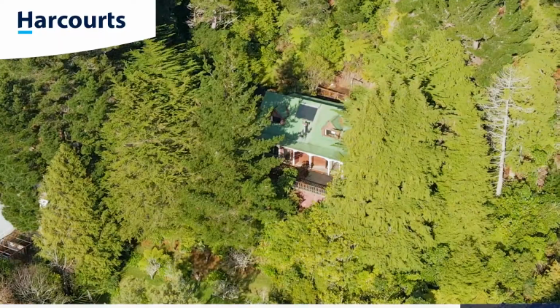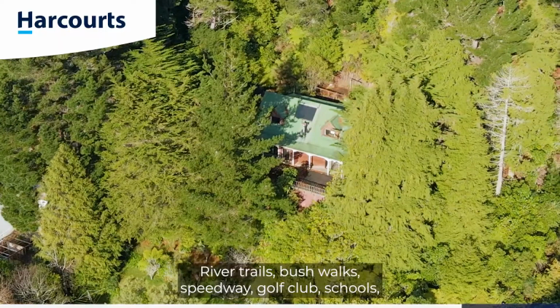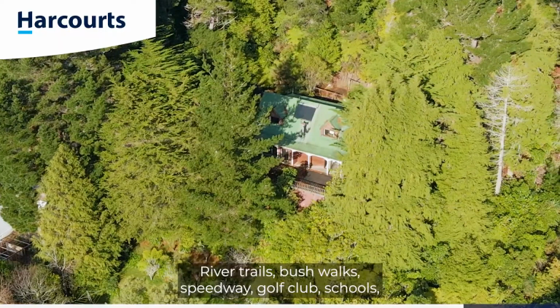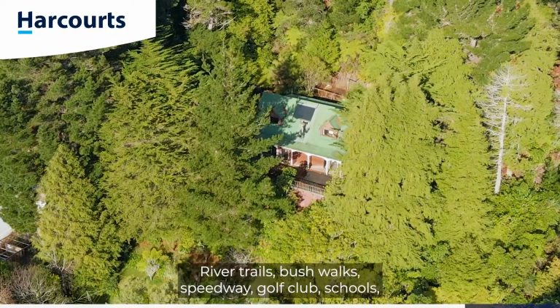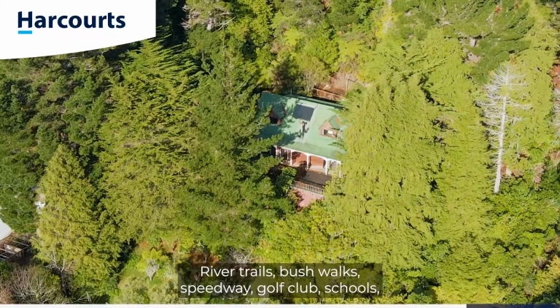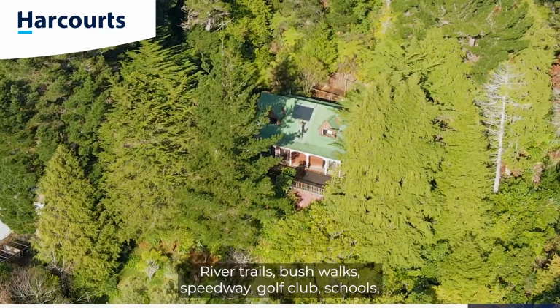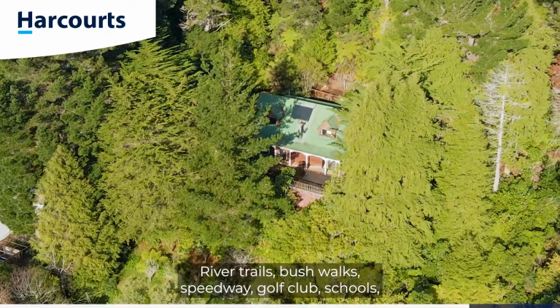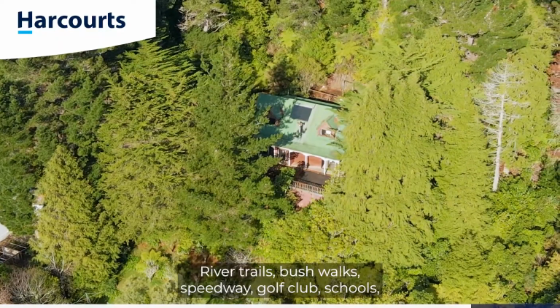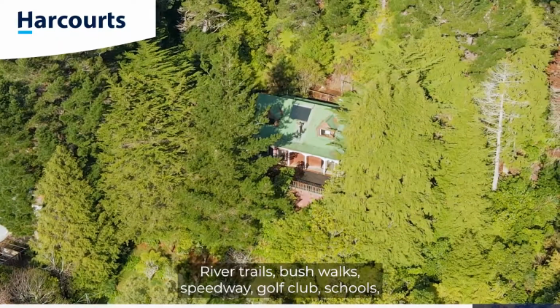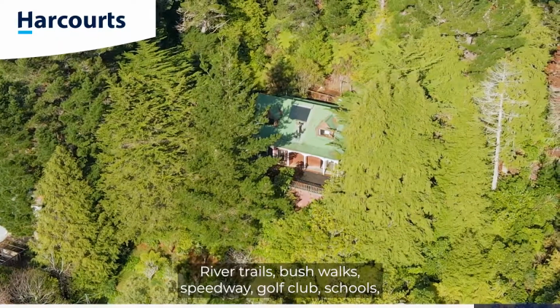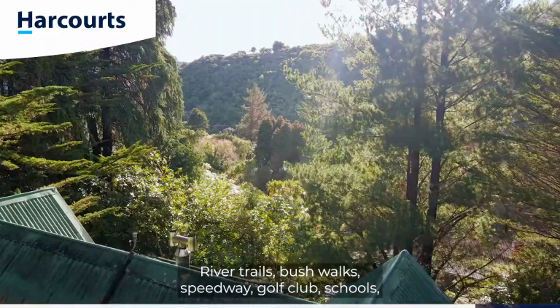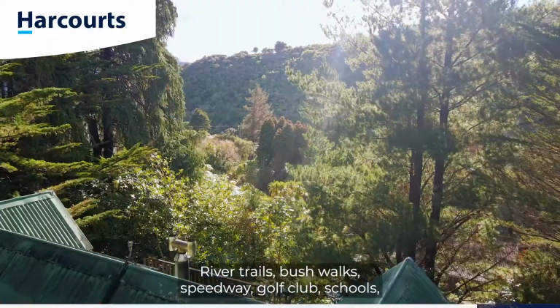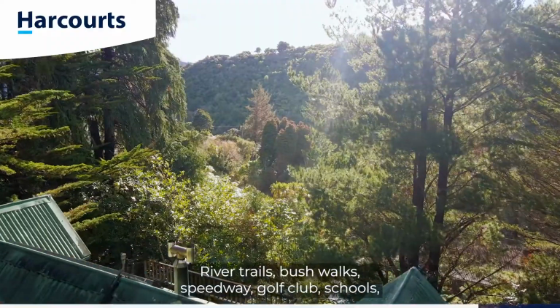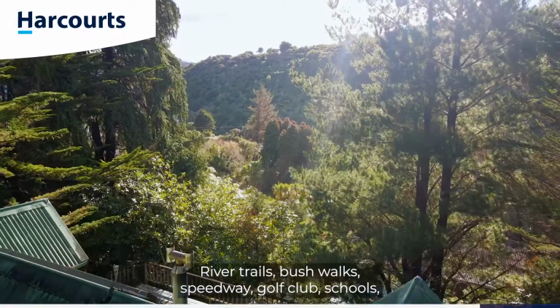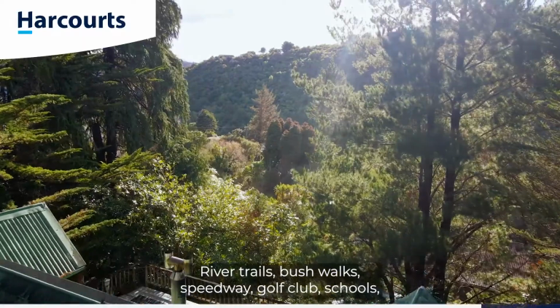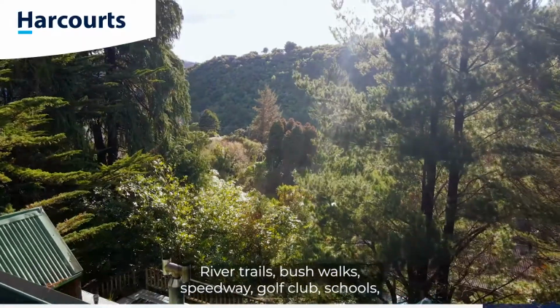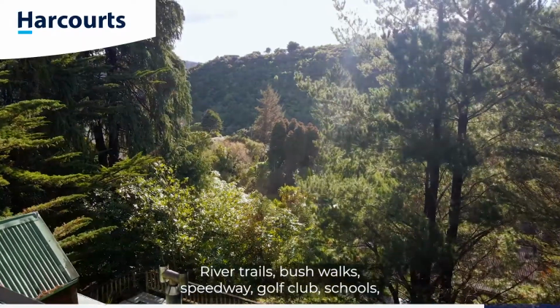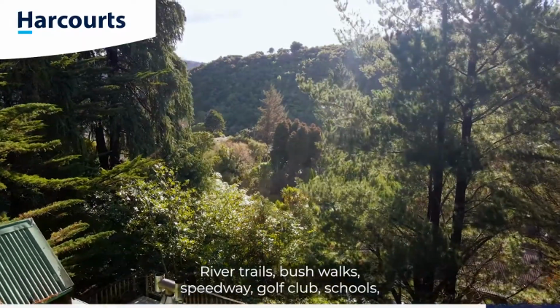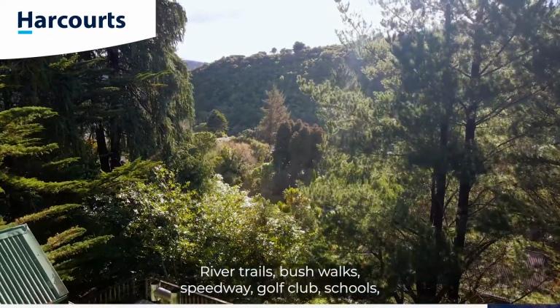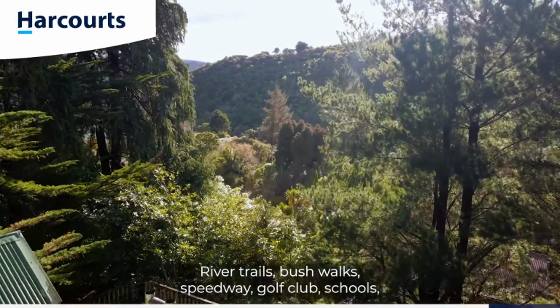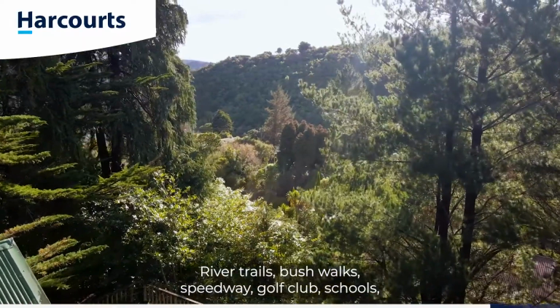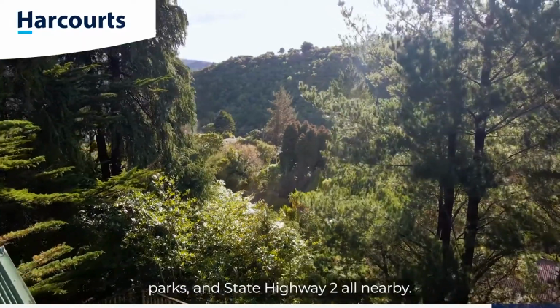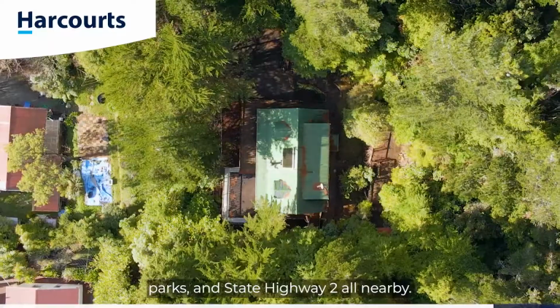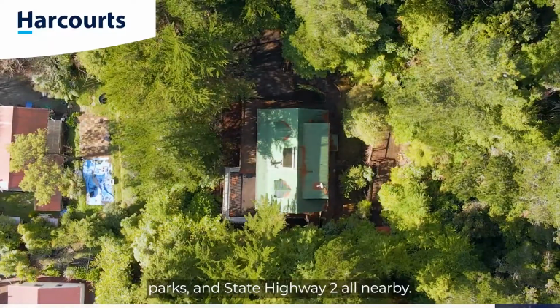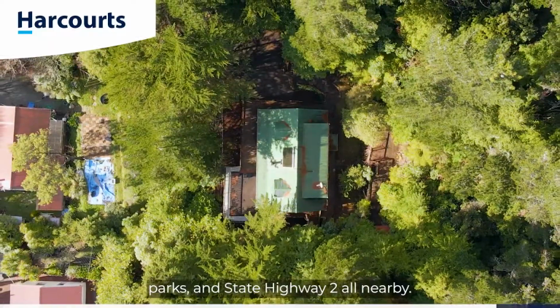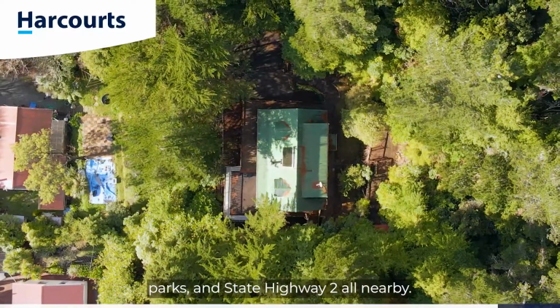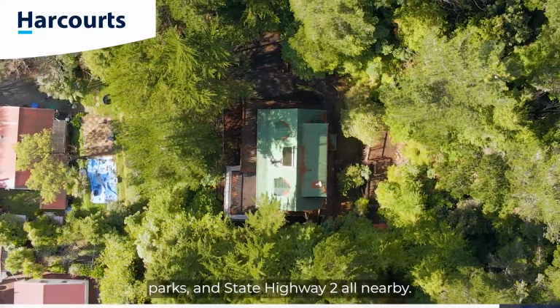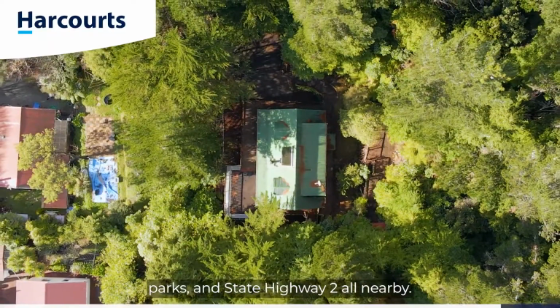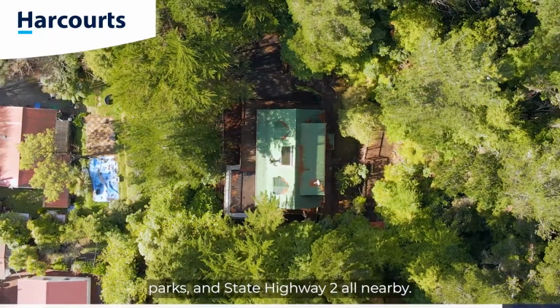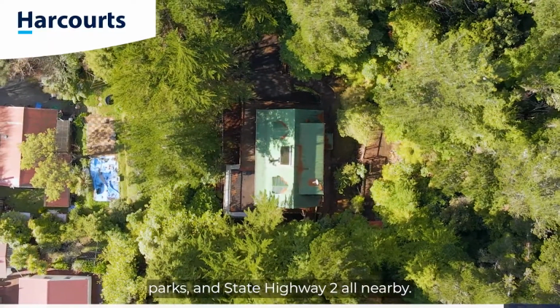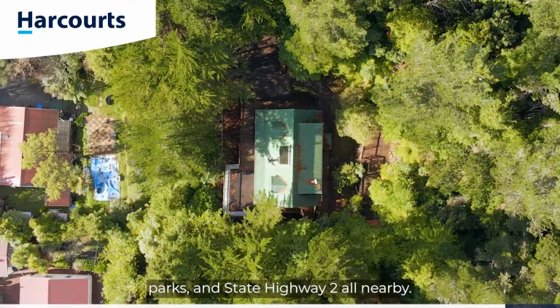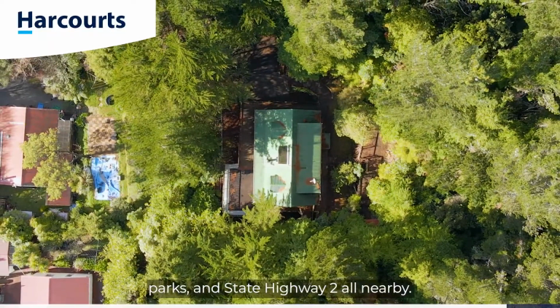River trails, bushwalks, speedway, golf club, schools, parks, and state highway too — all nearby.